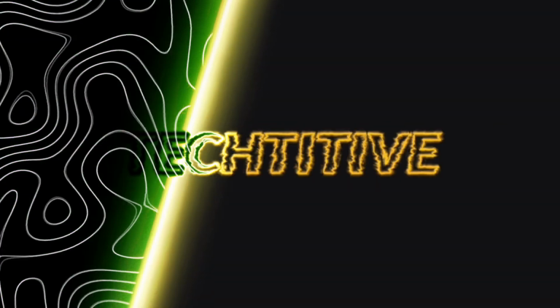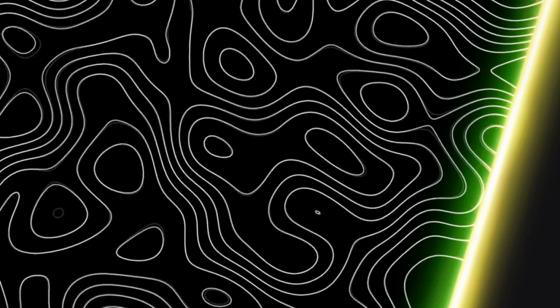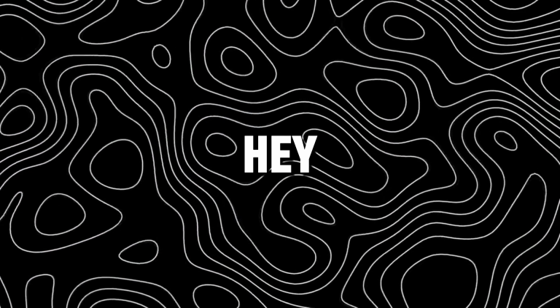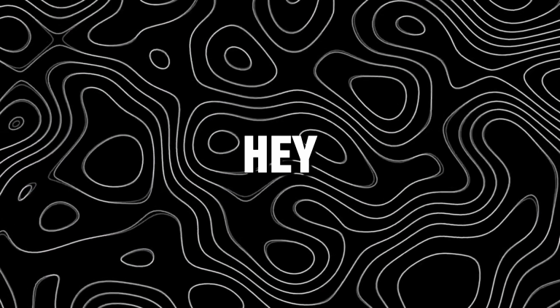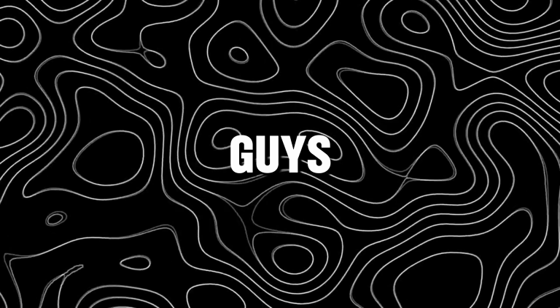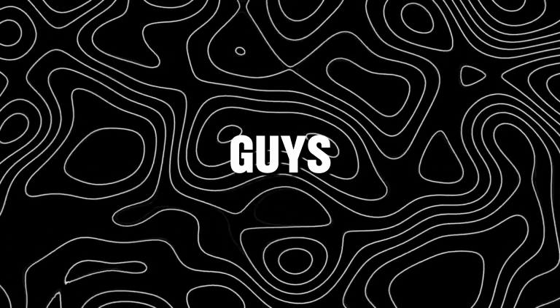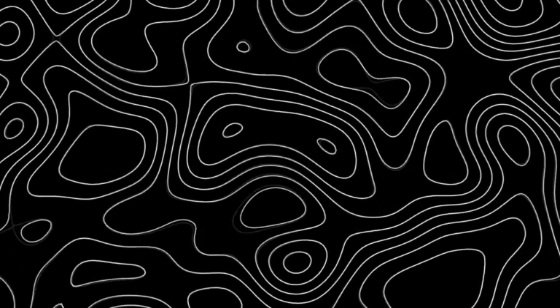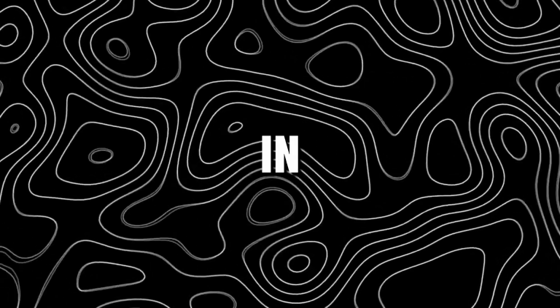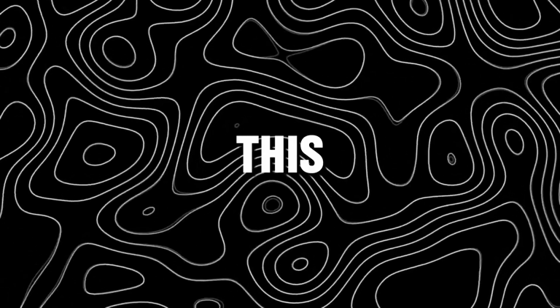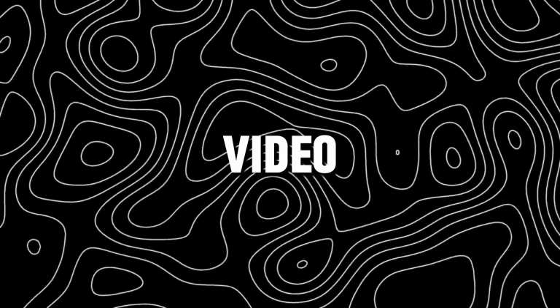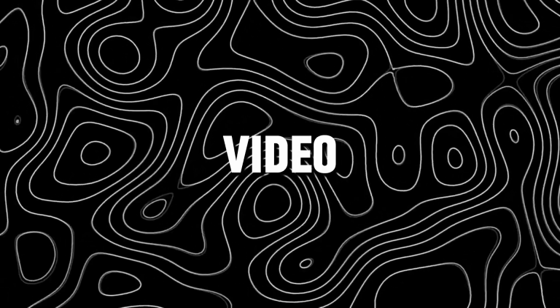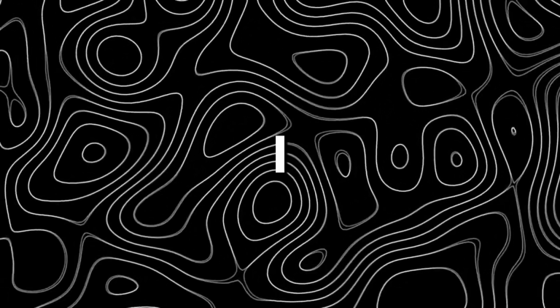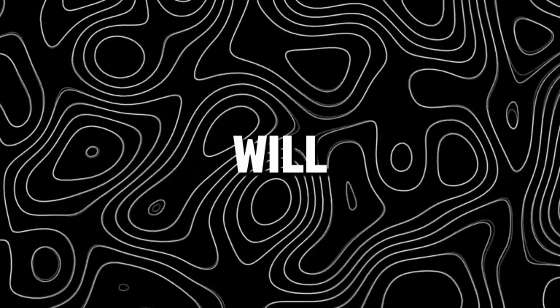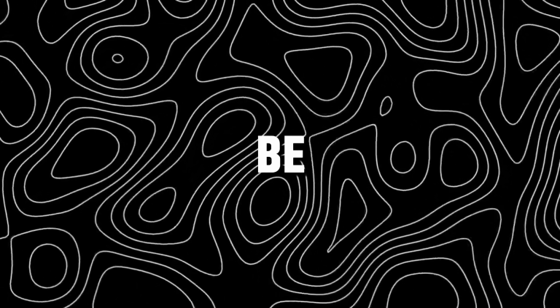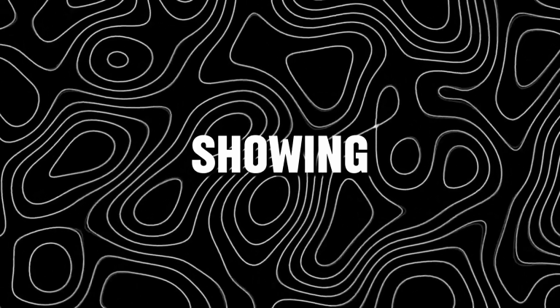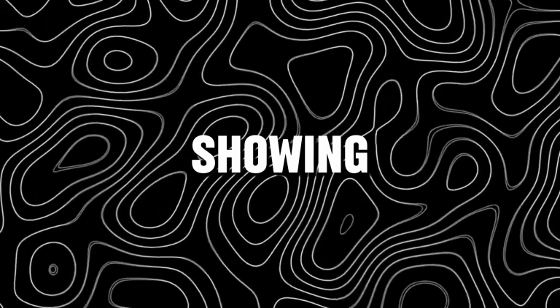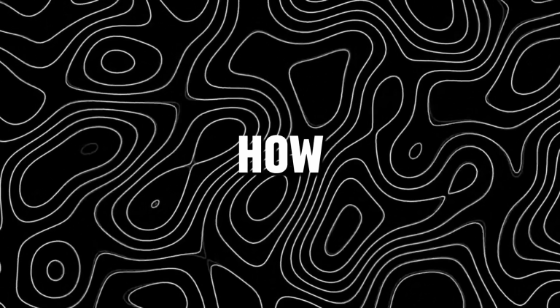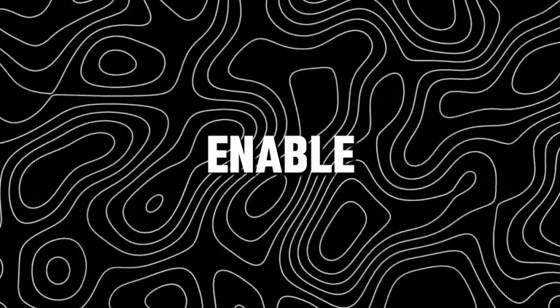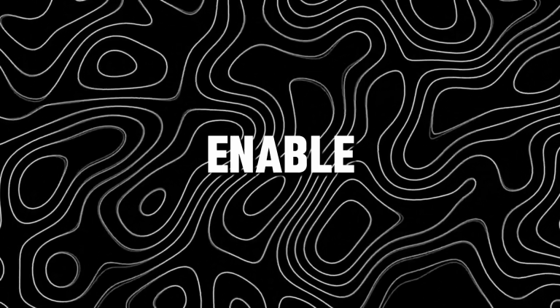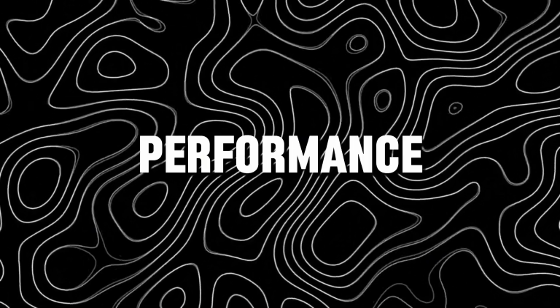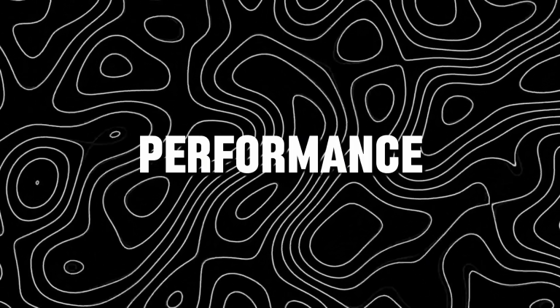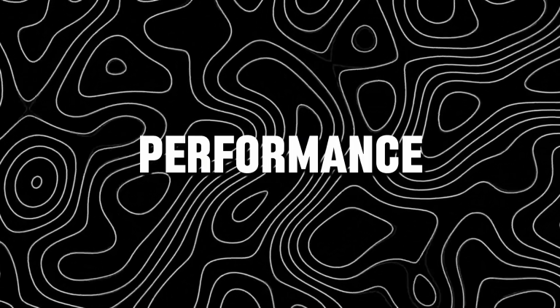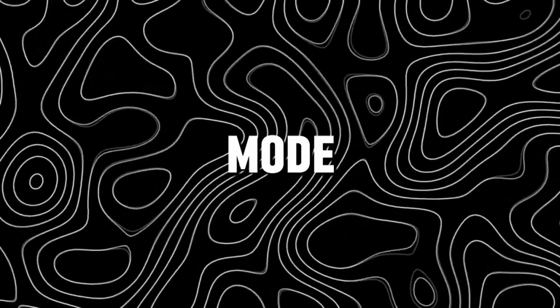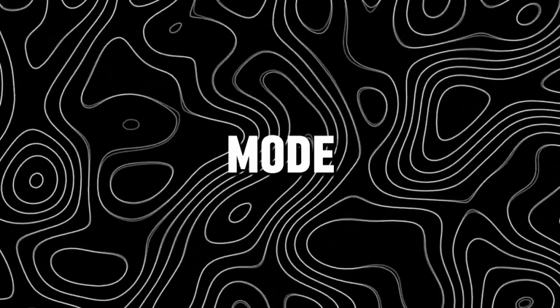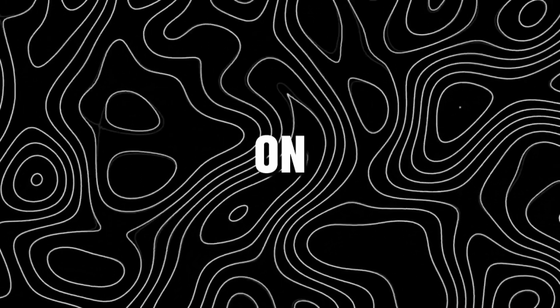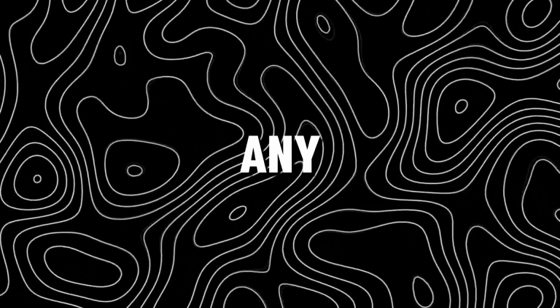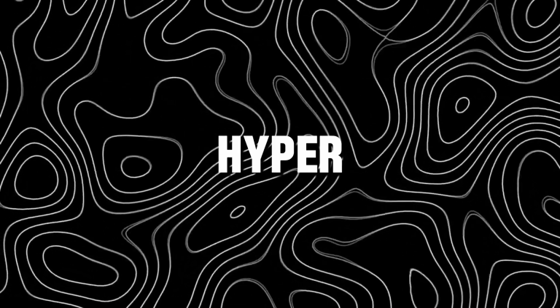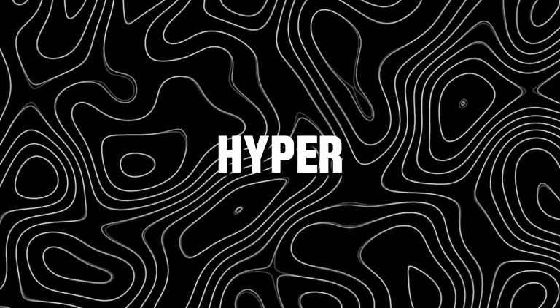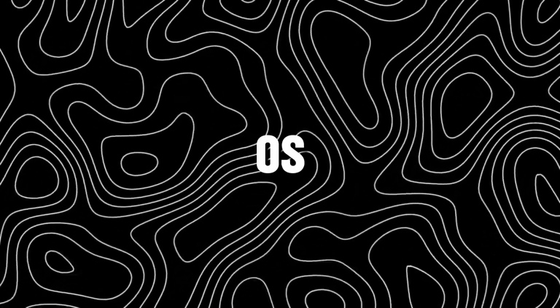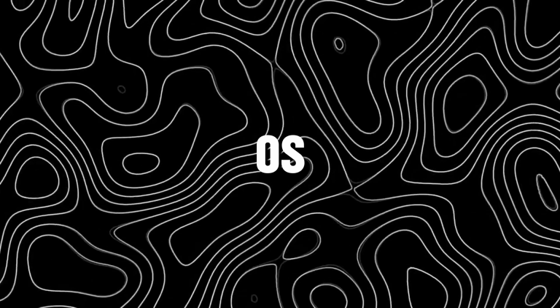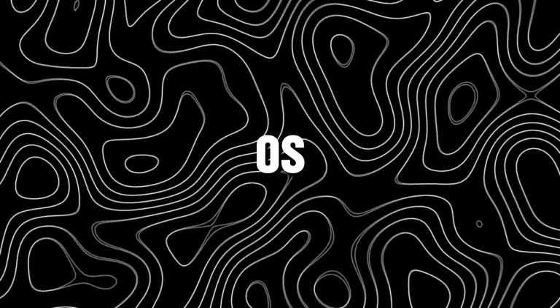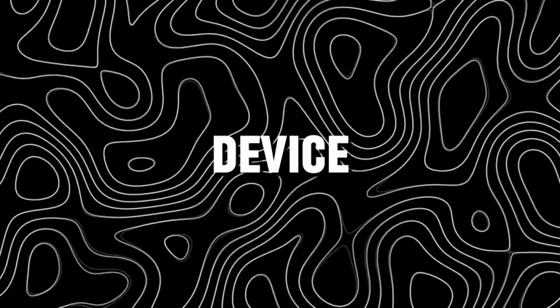Hey guys, in this video I will be showing how to enable performance mode on any HyperOS device.